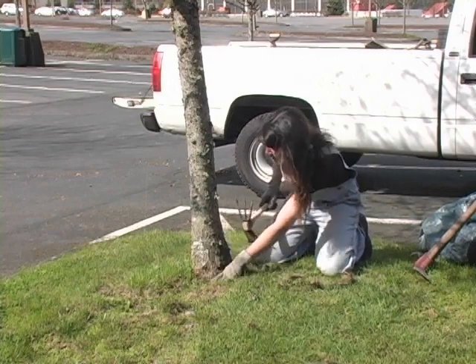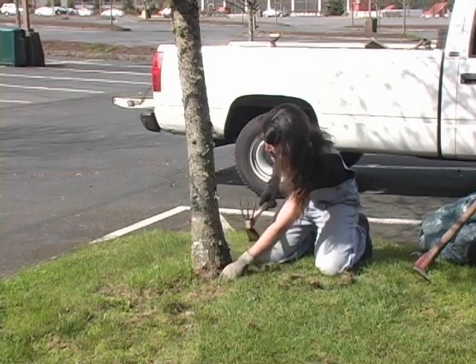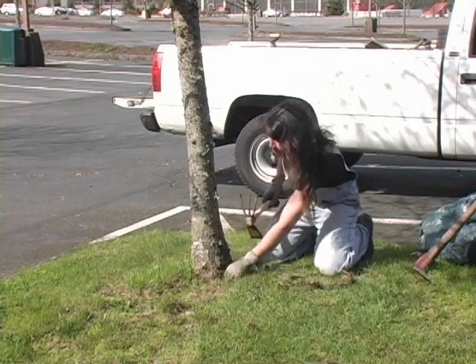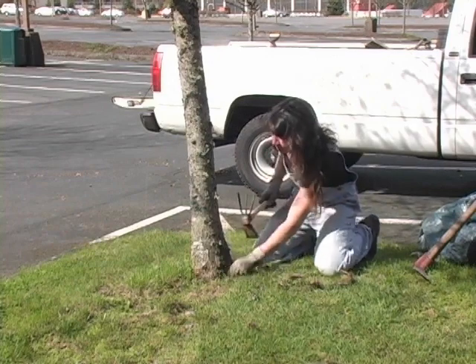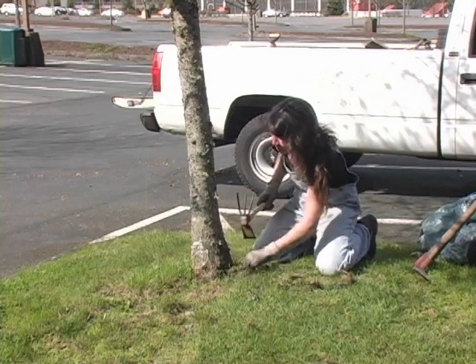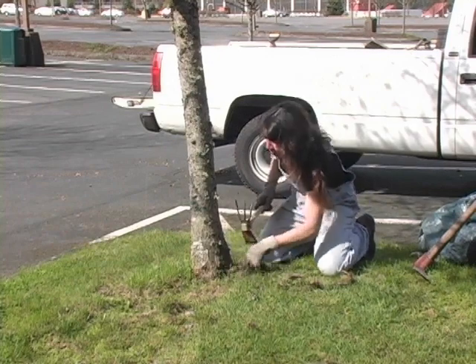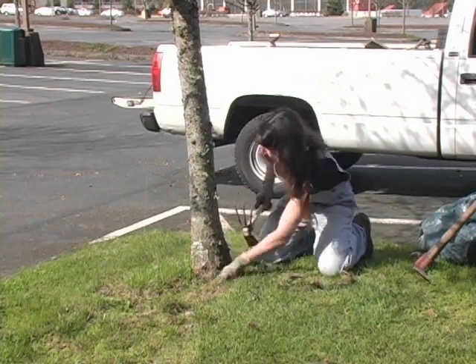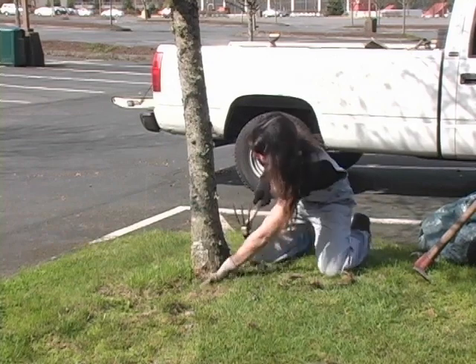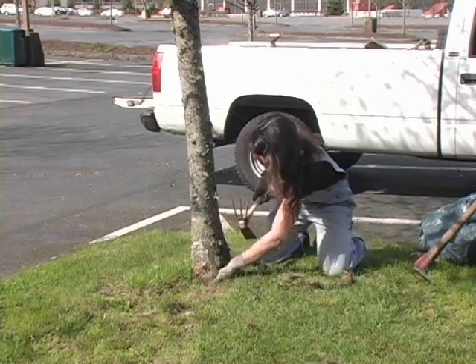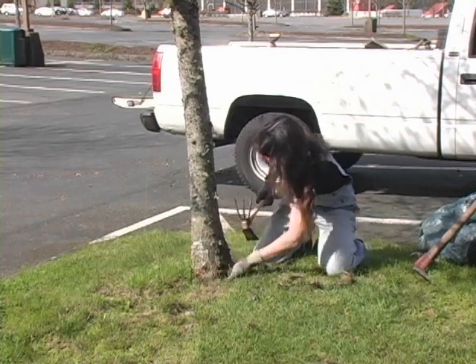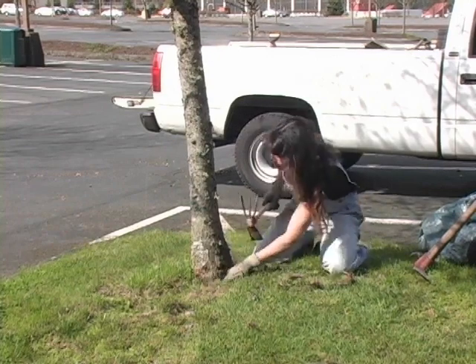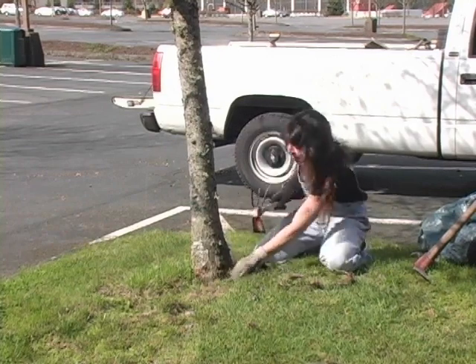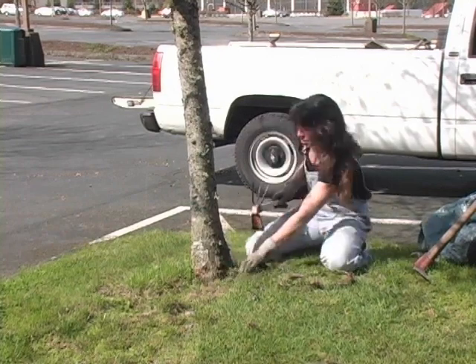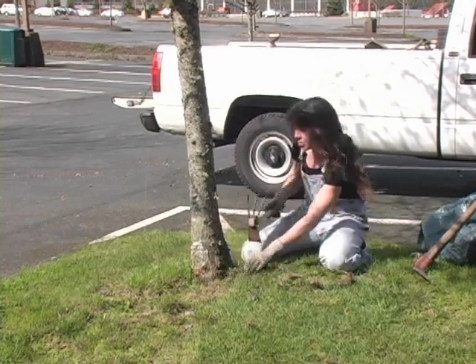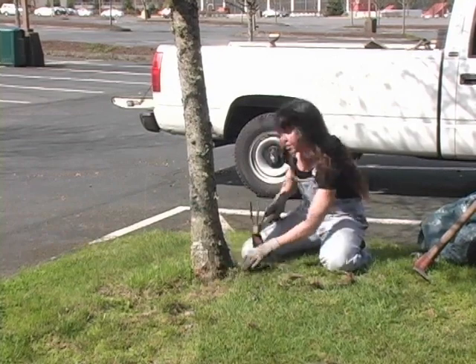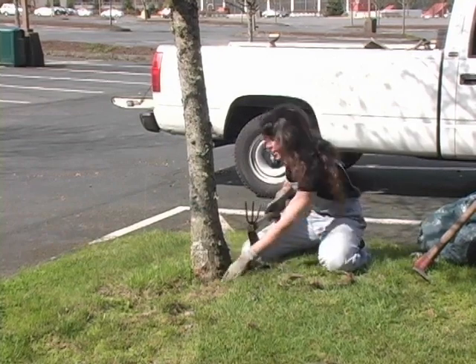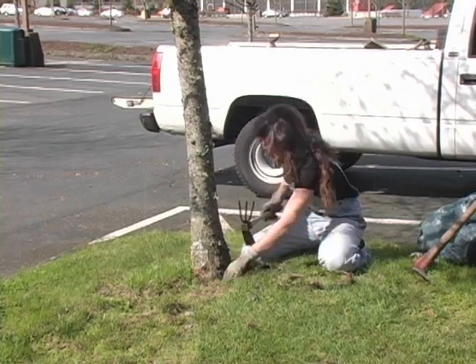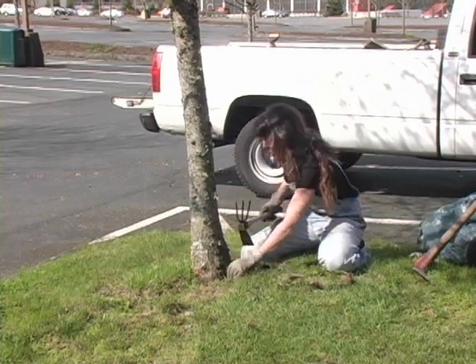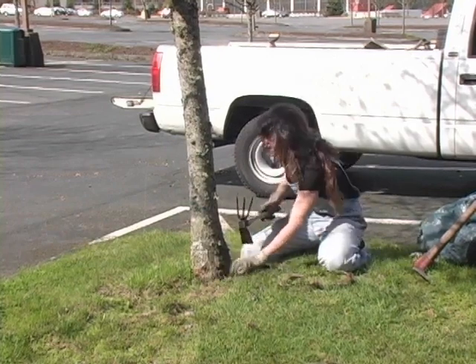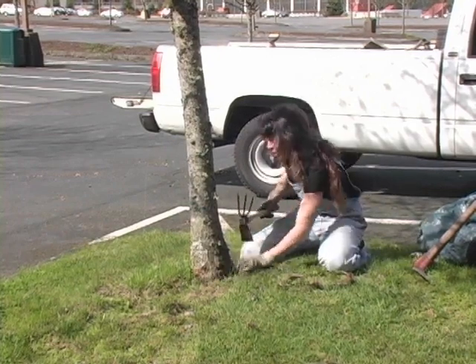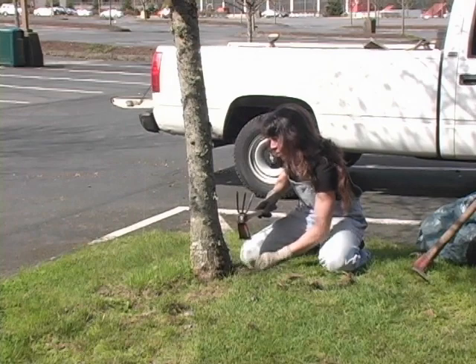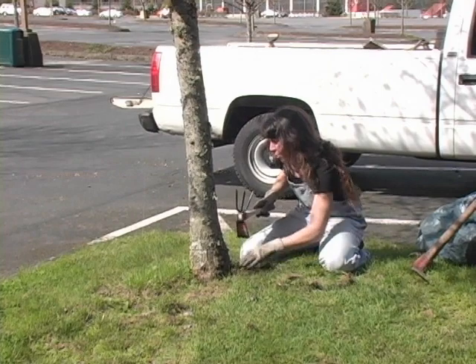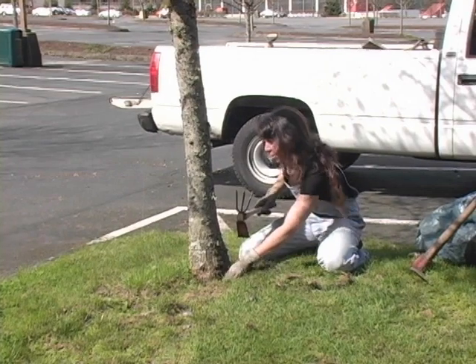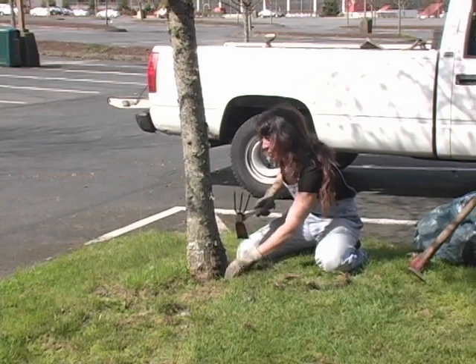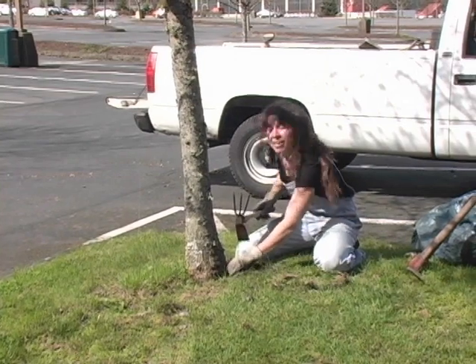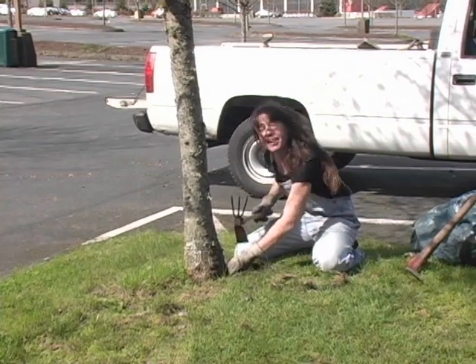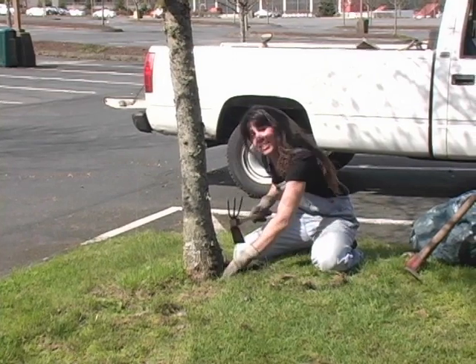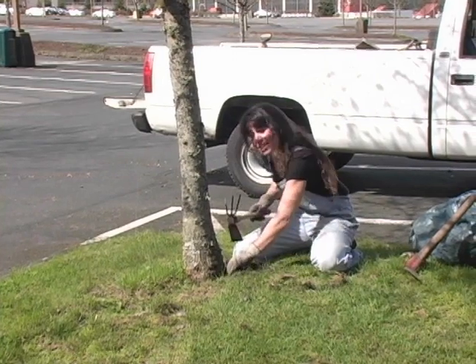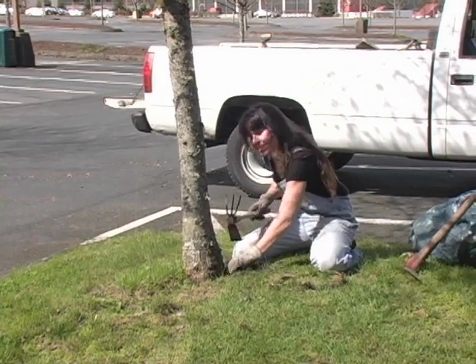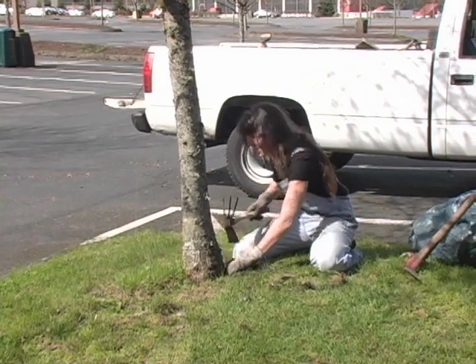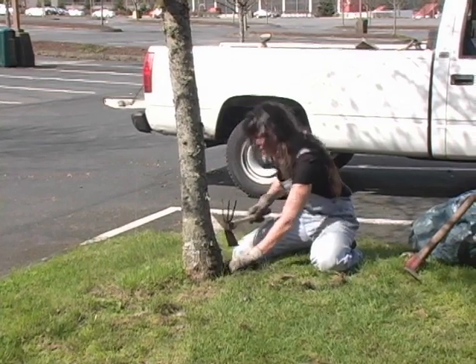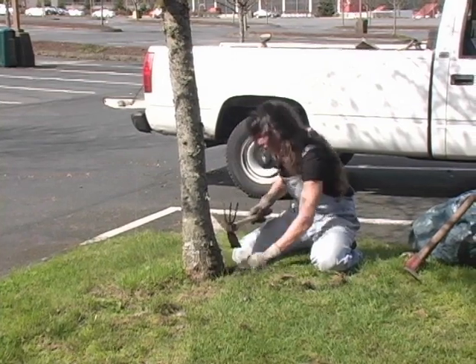It's really important to find the base of the tree. A lot of times soil does go up around it and that can cause disease and decay.